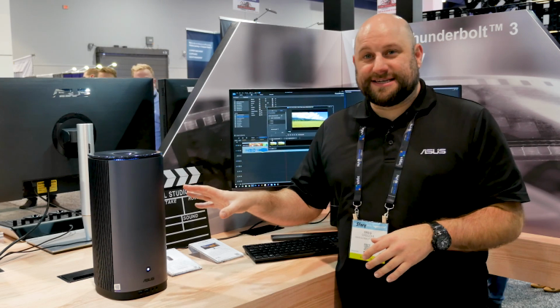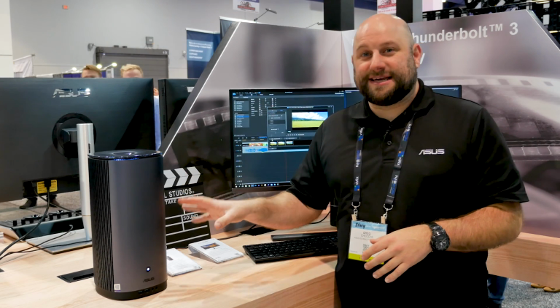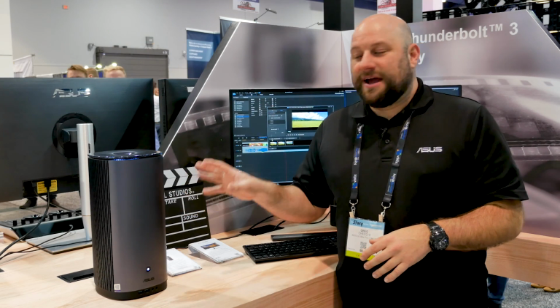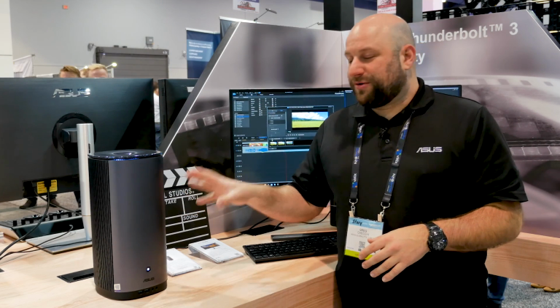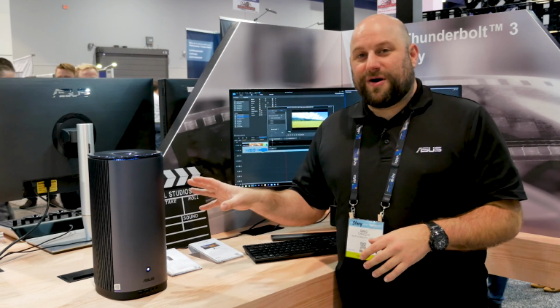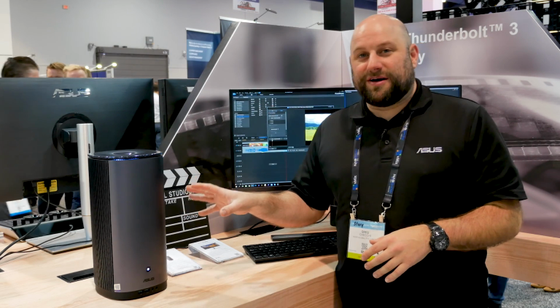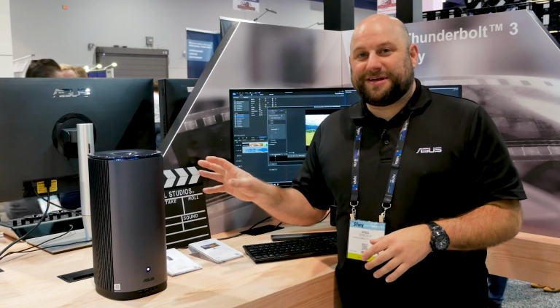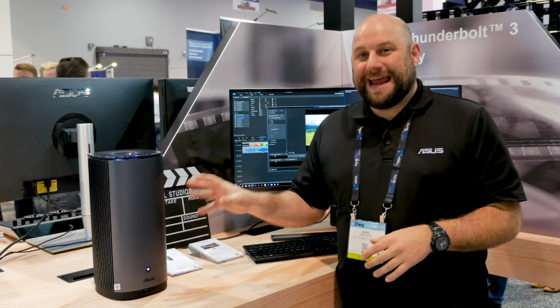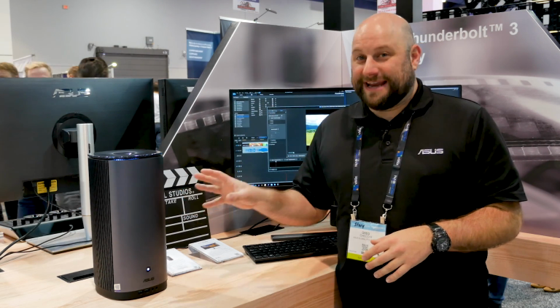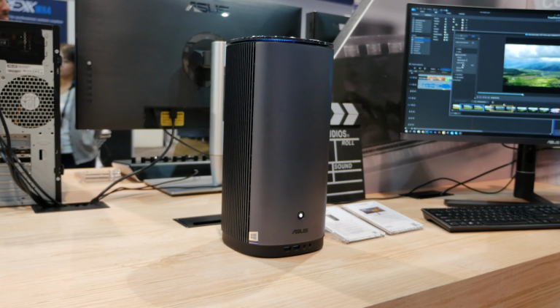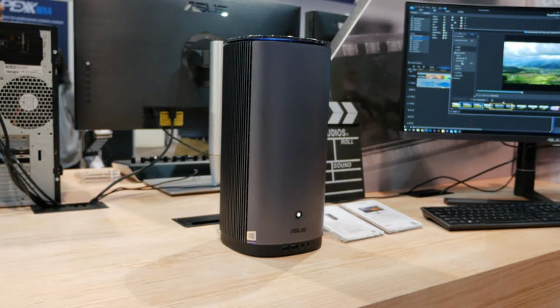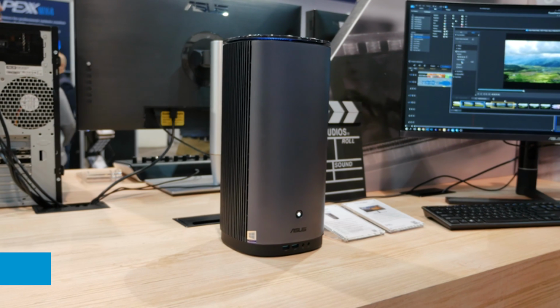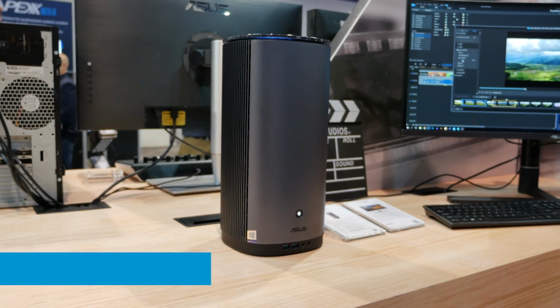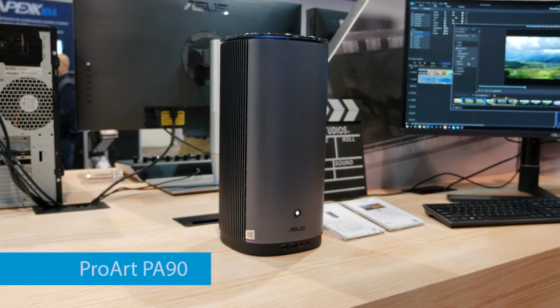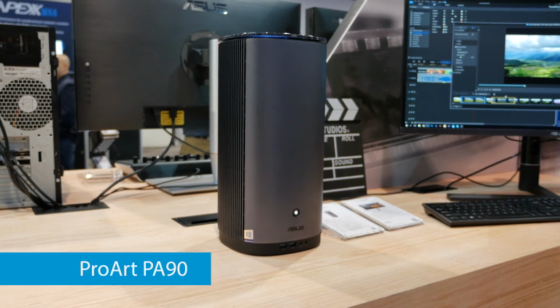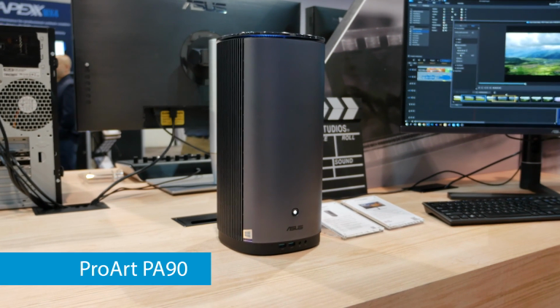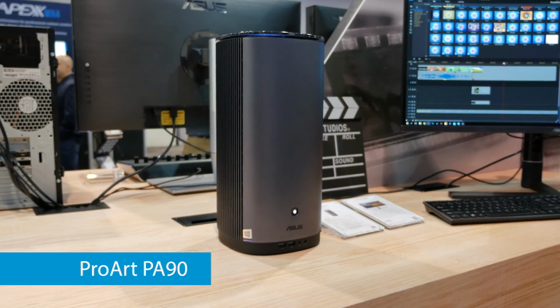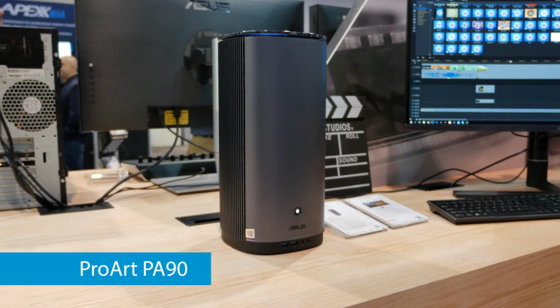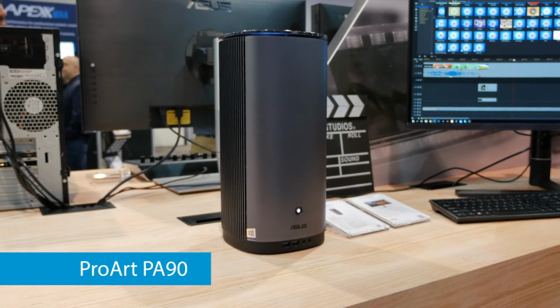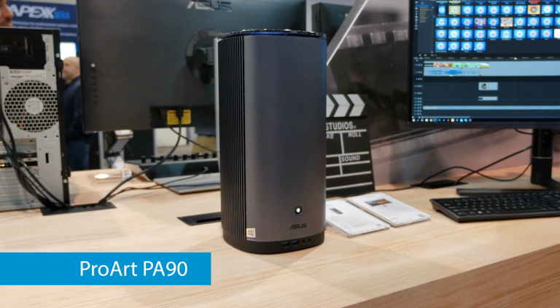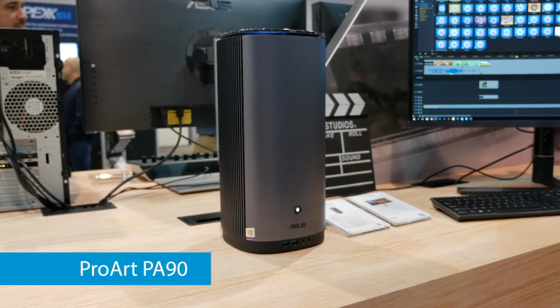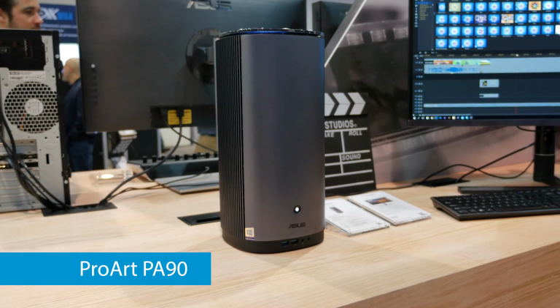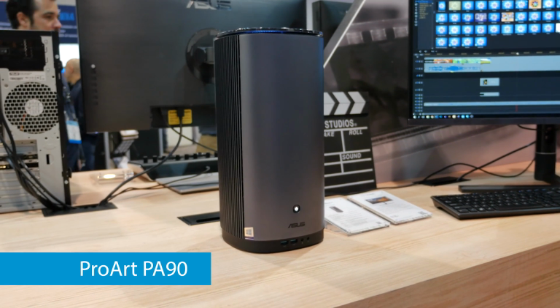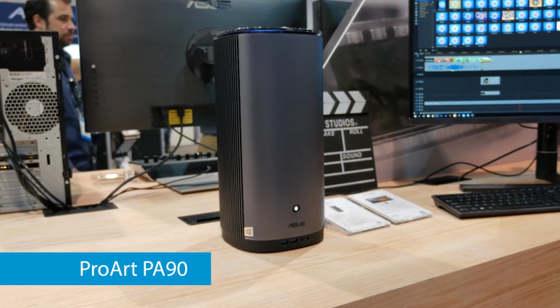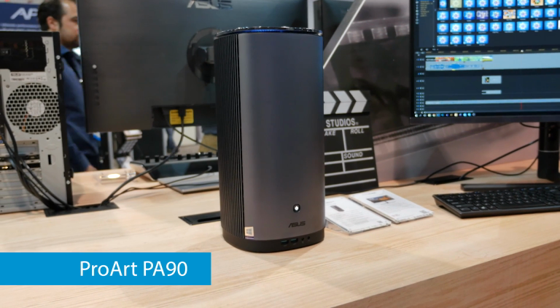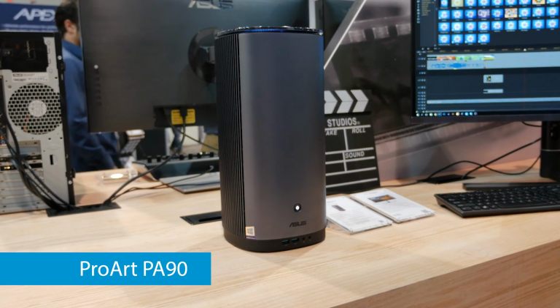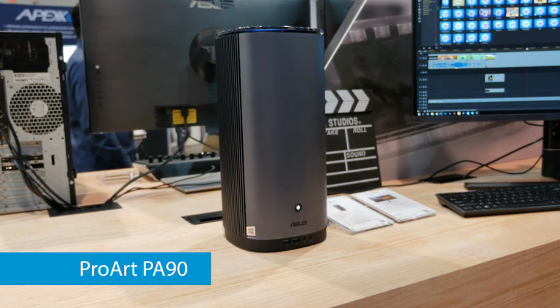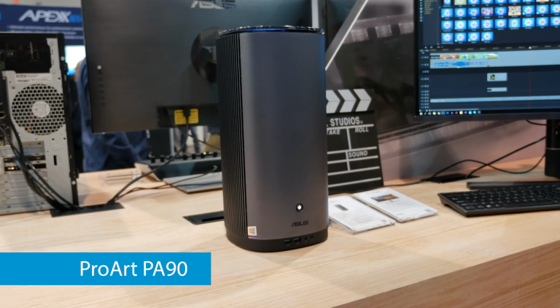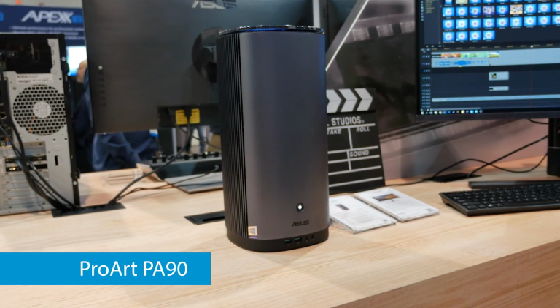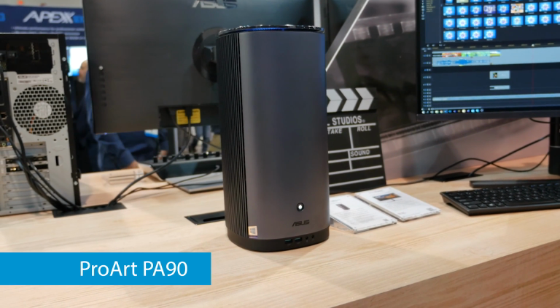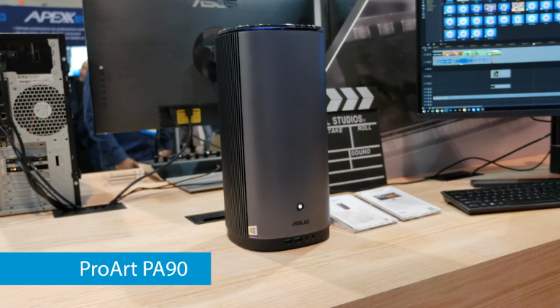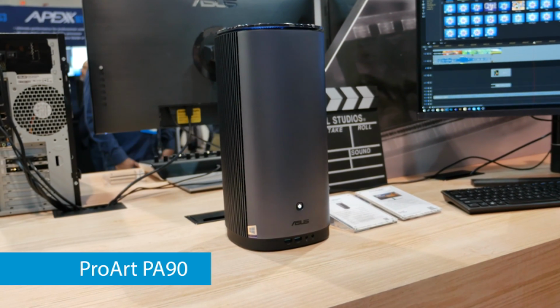This is the ProArt PA90. Now this is part of our mini PC lineup but despite its small size it still packs a lot of power.